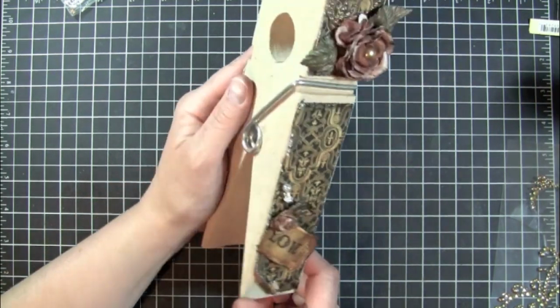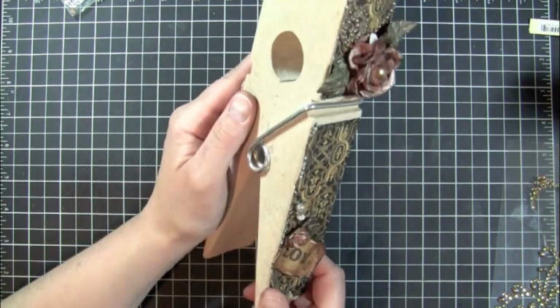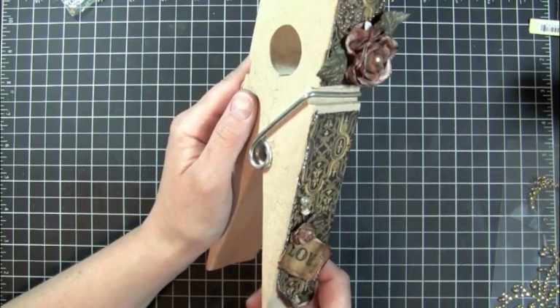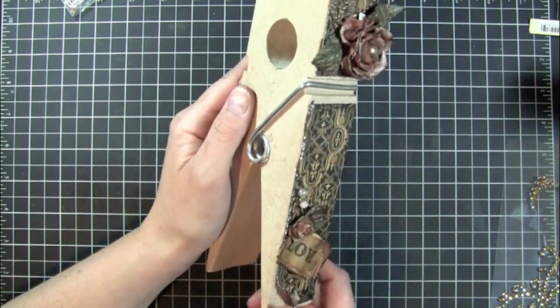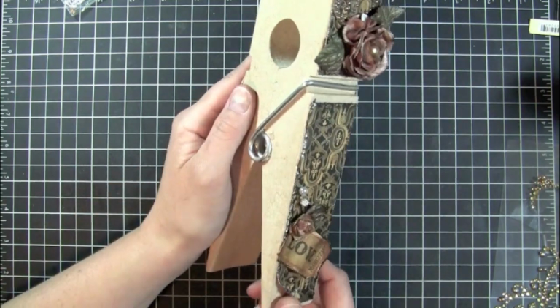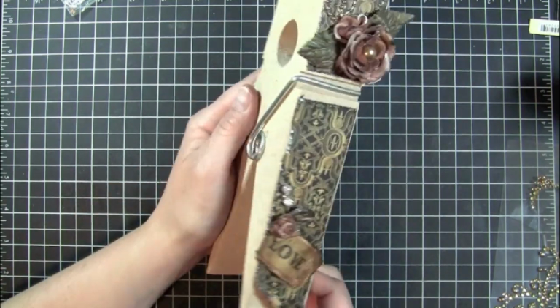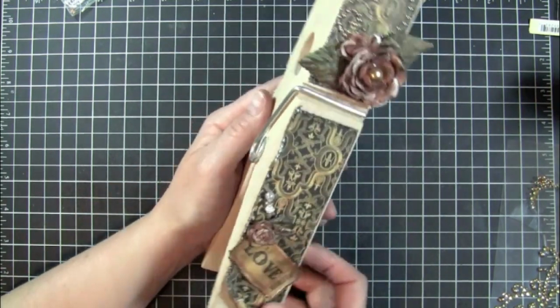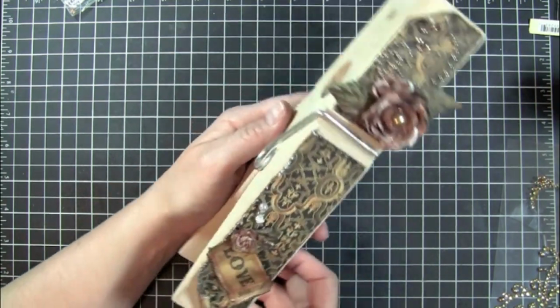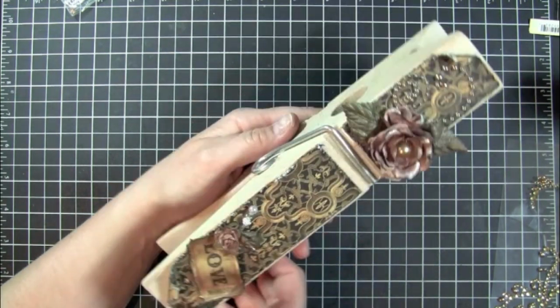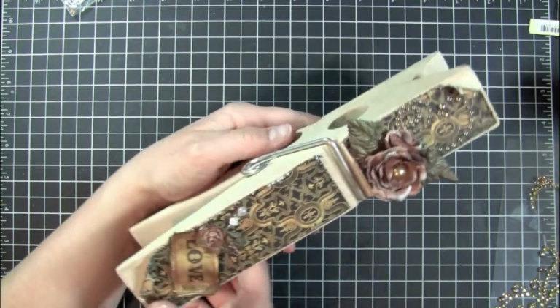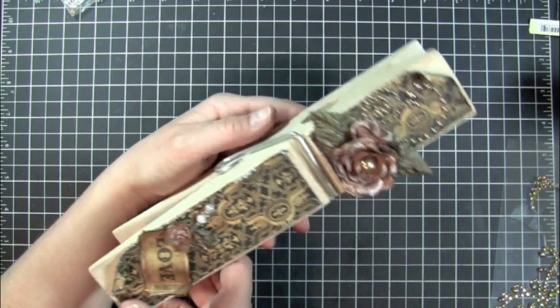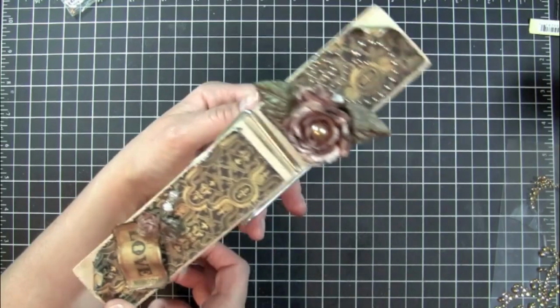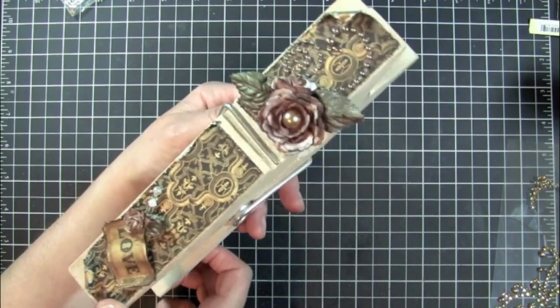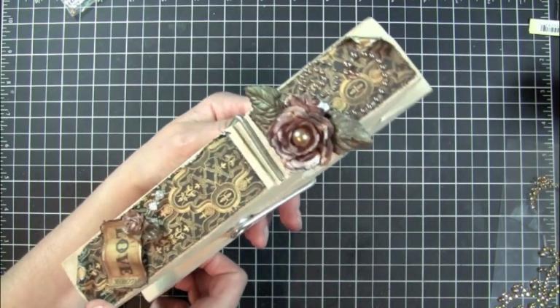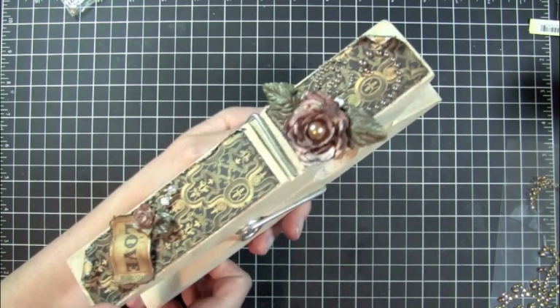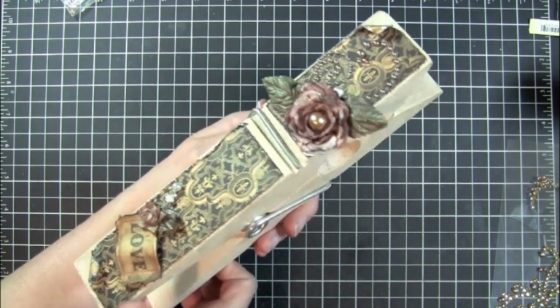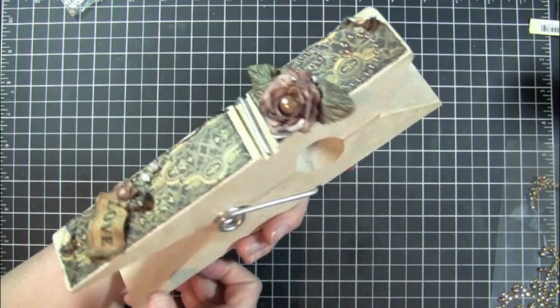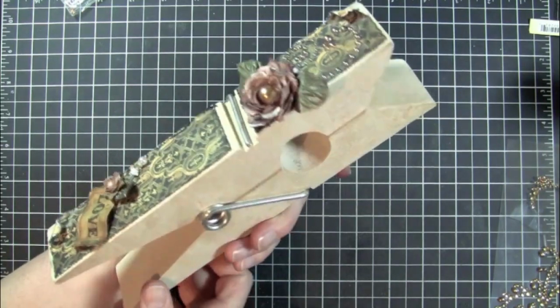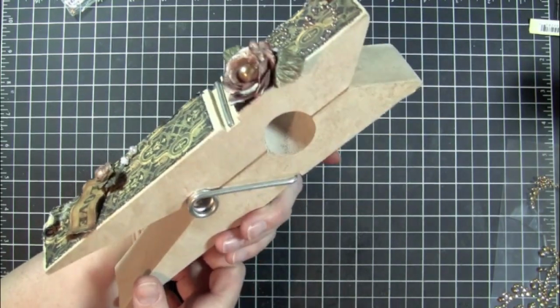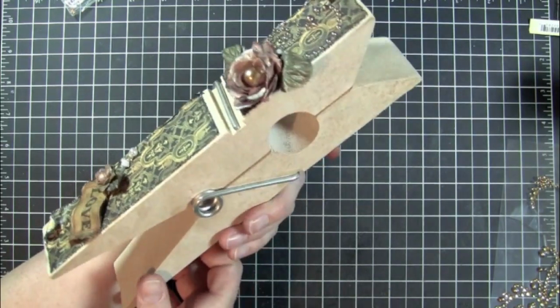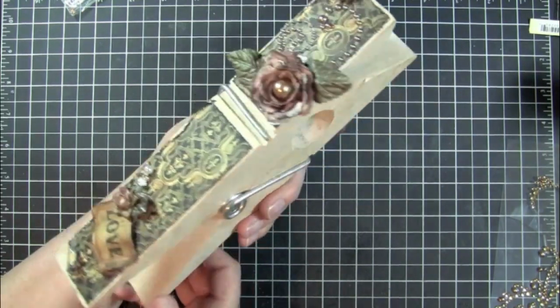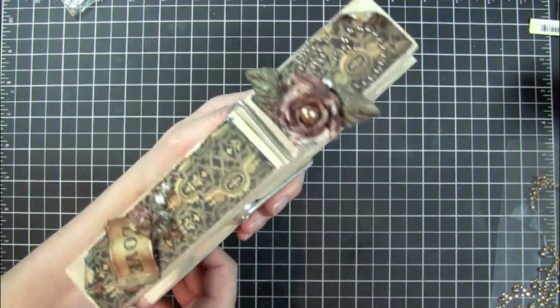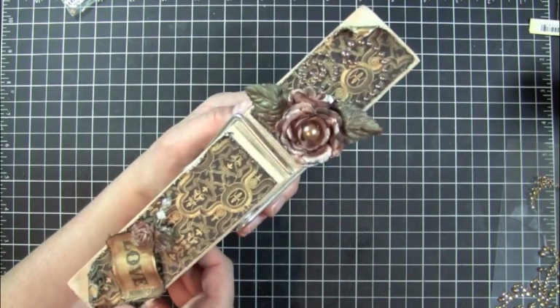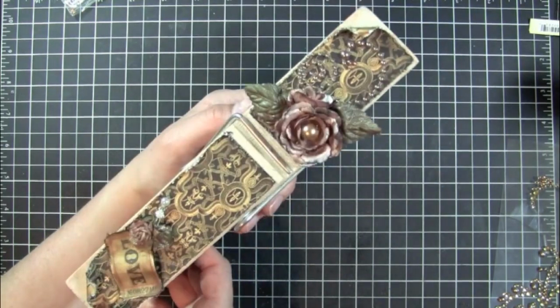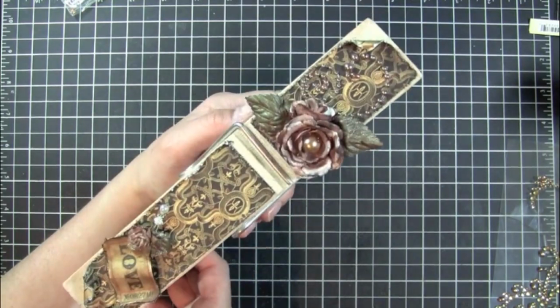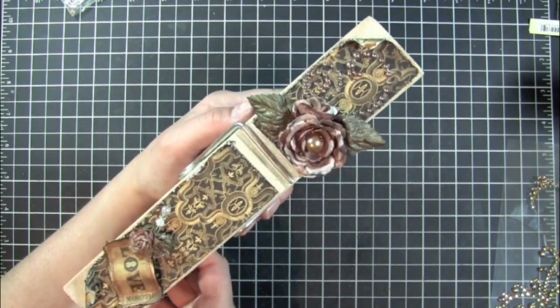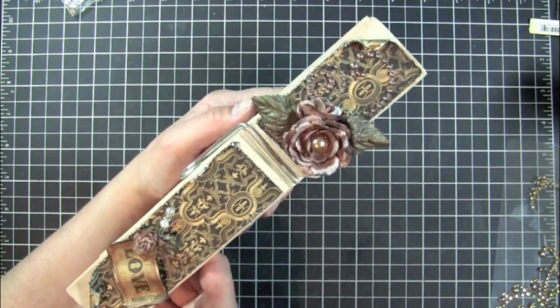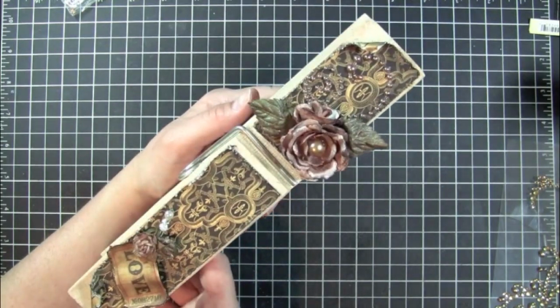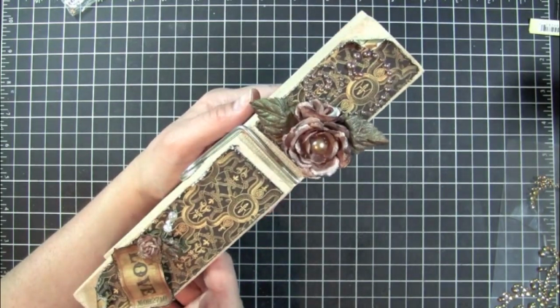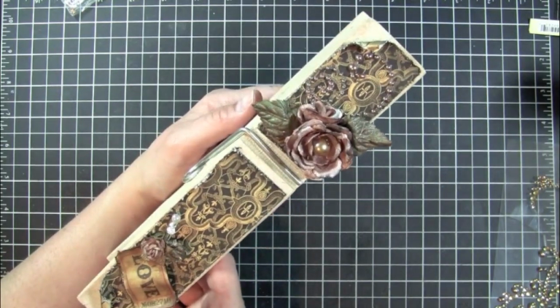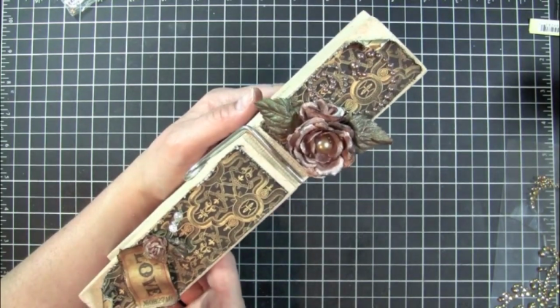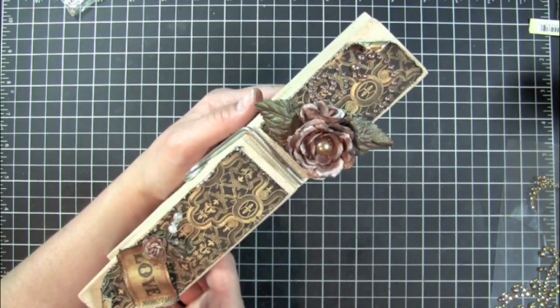So that's my clothespin I made. I hope you like it. Thanks for watching. Bye.